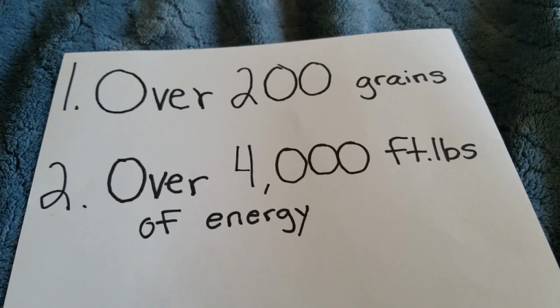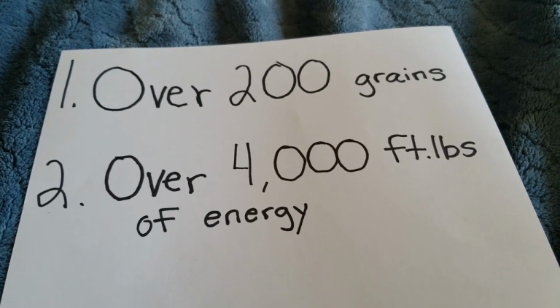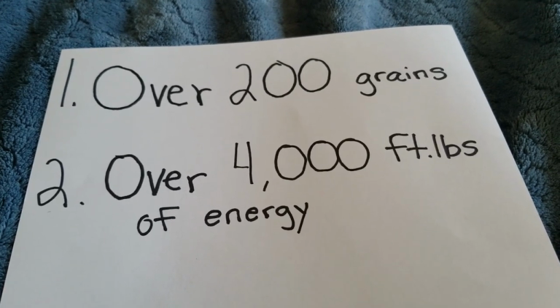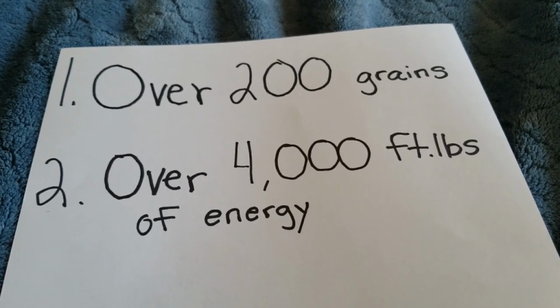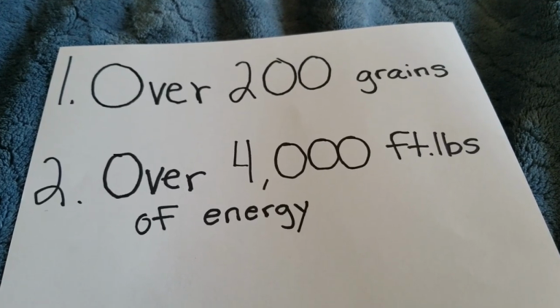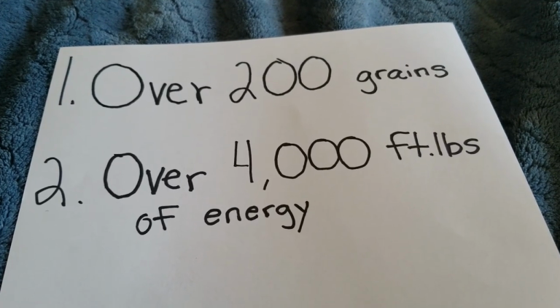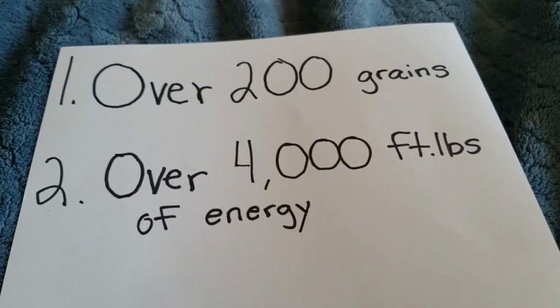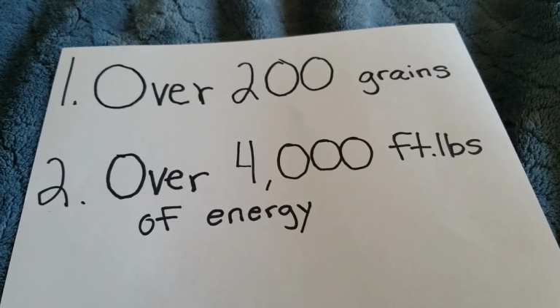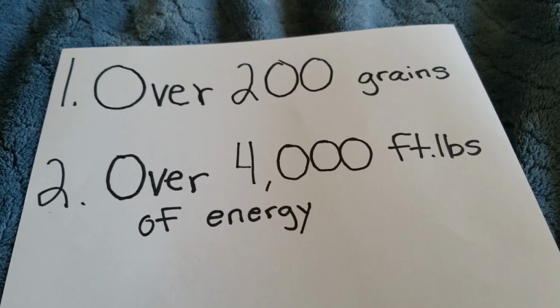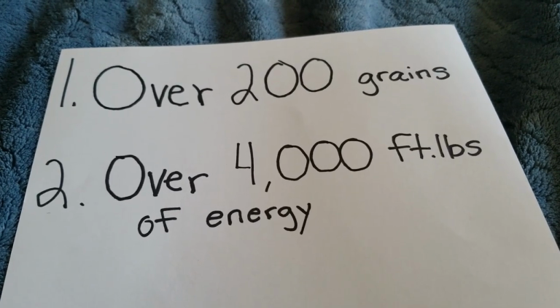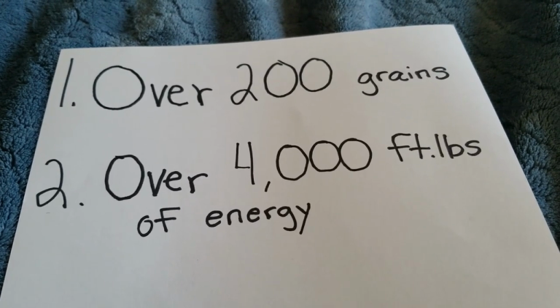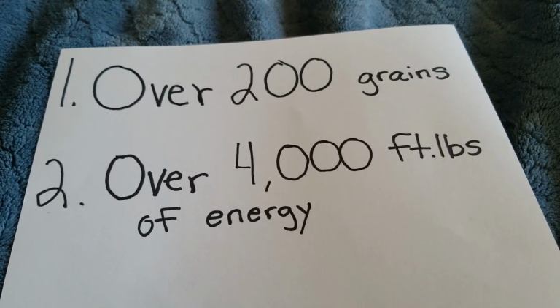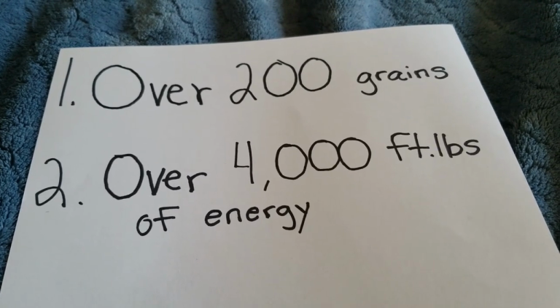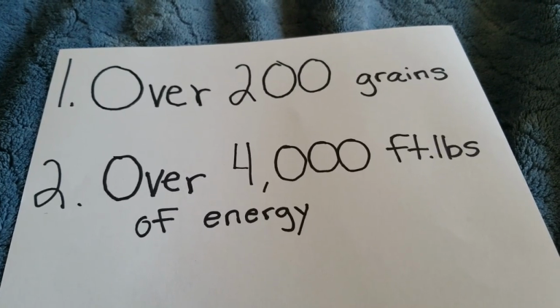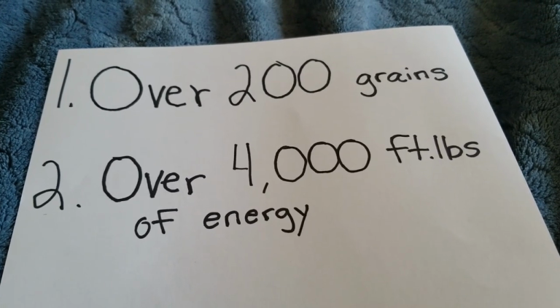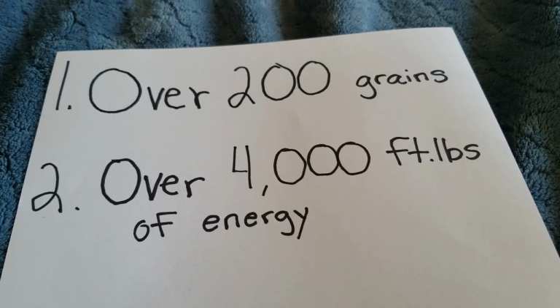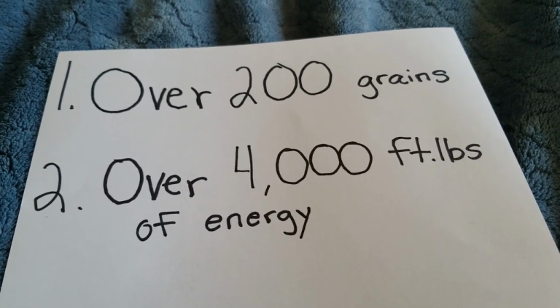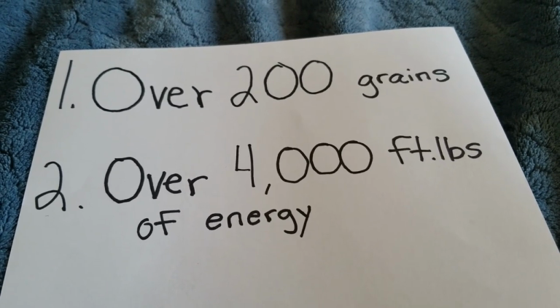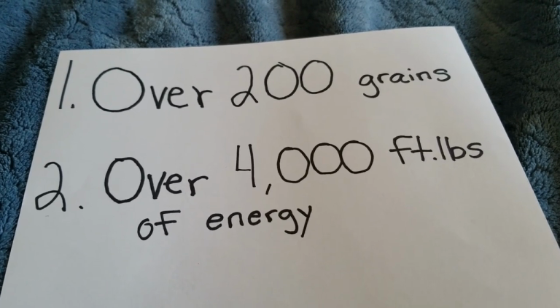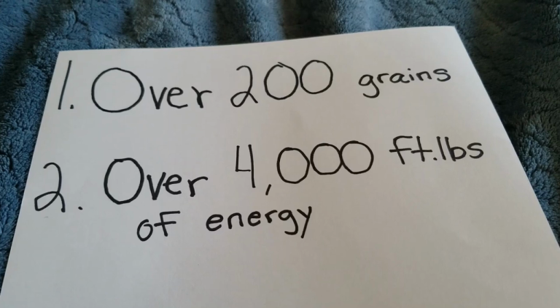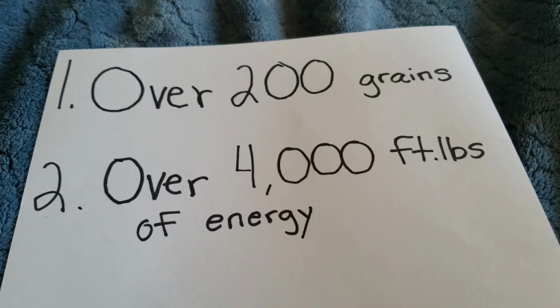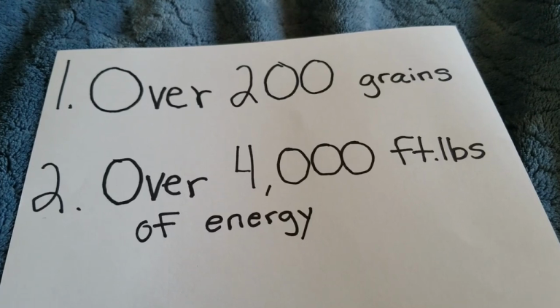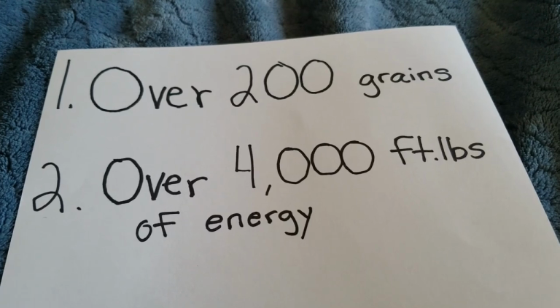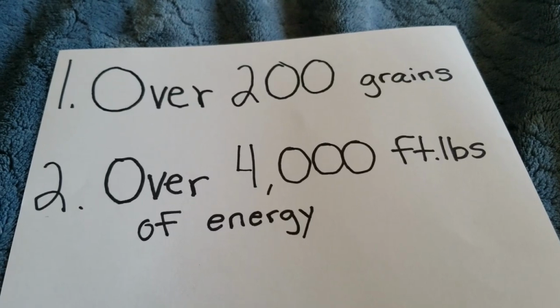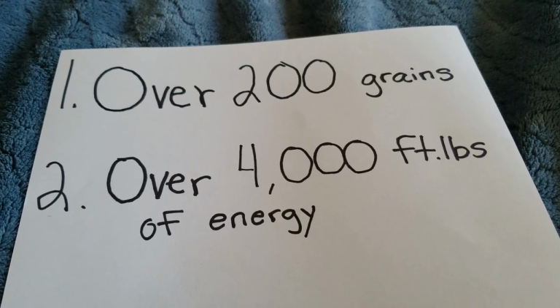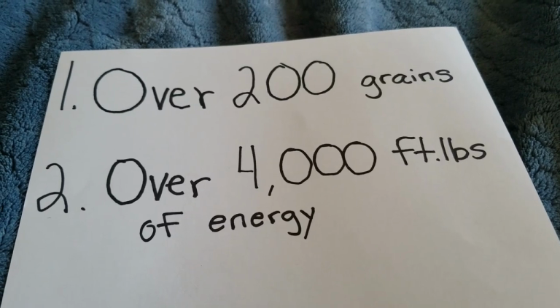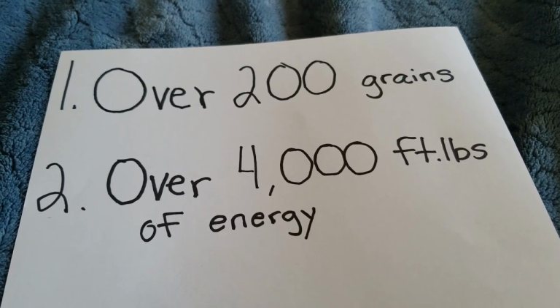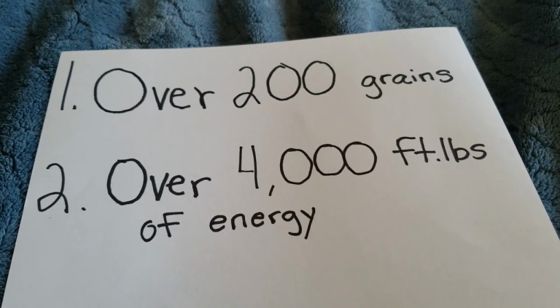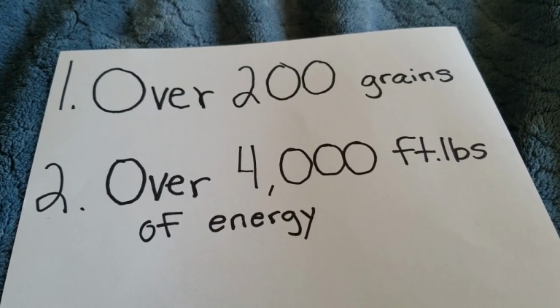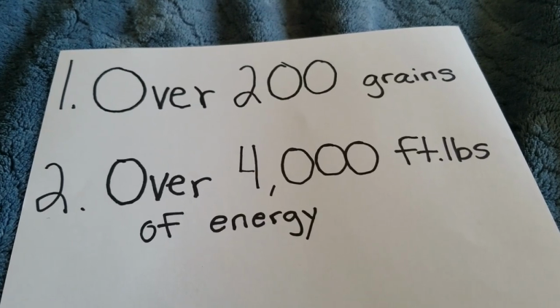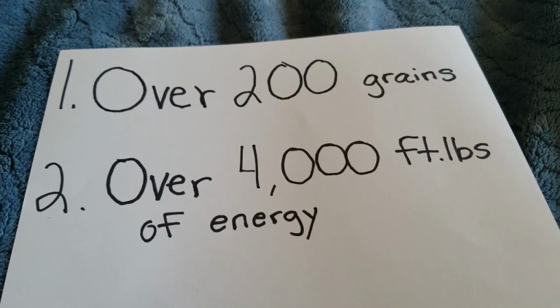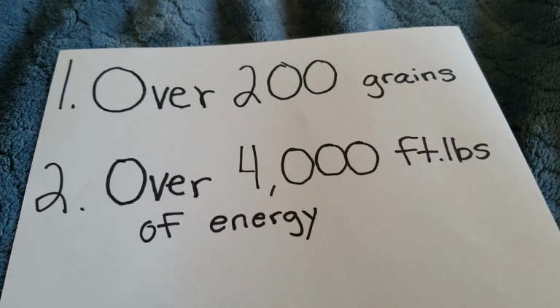Now disclaimer, this is my opinion and you might disagree with it. There are a lot of good Alaskan cartridges.